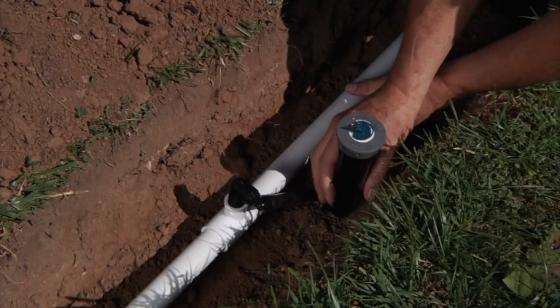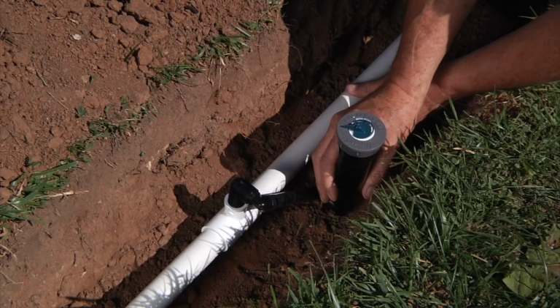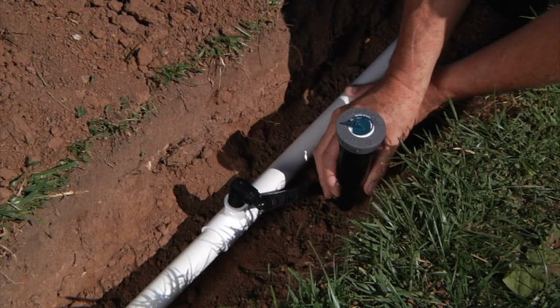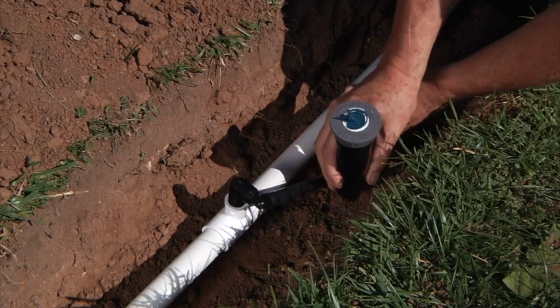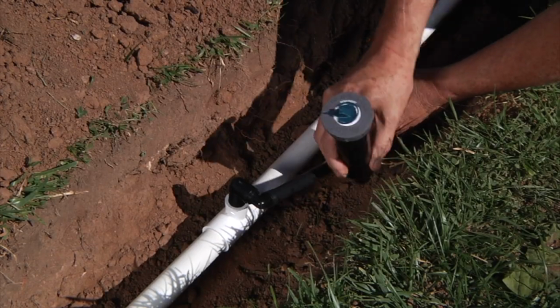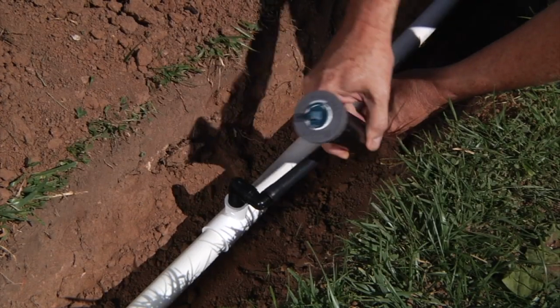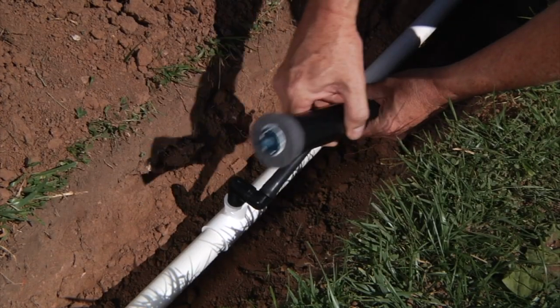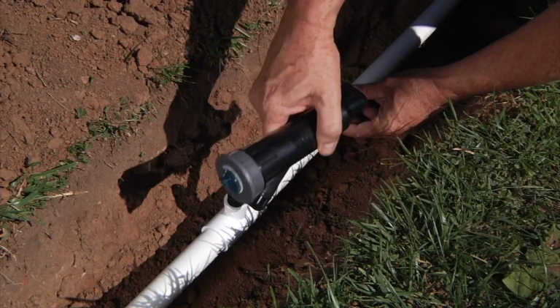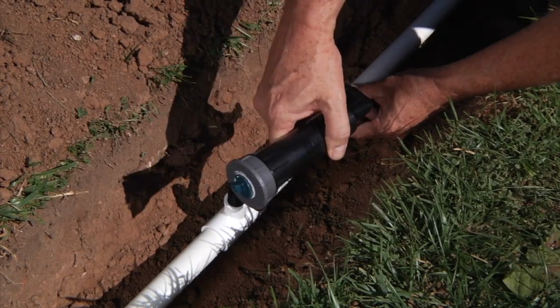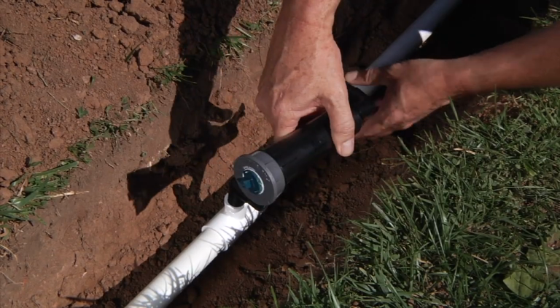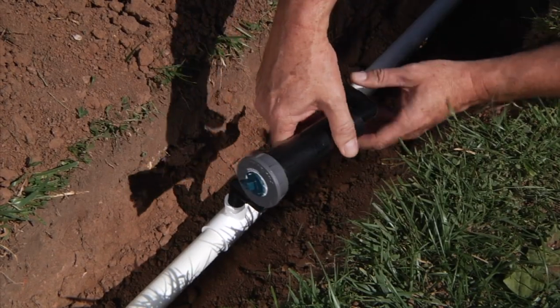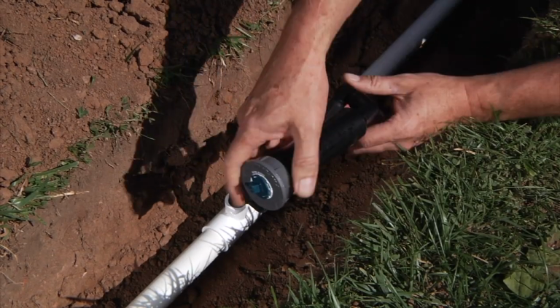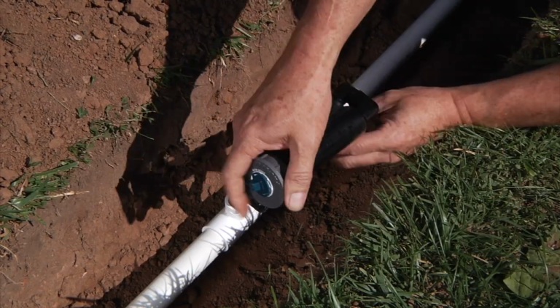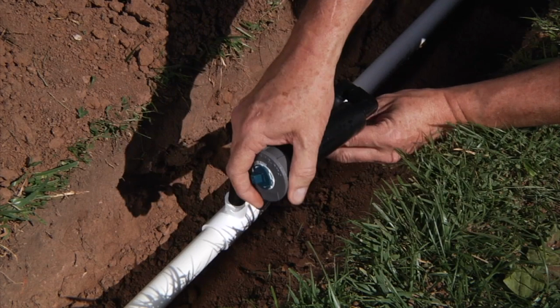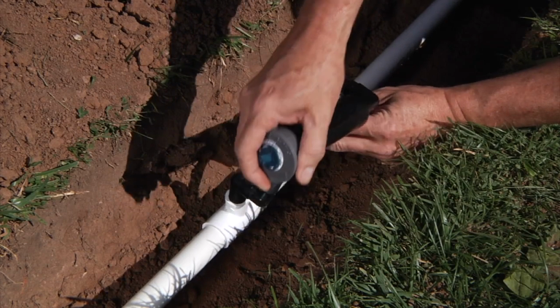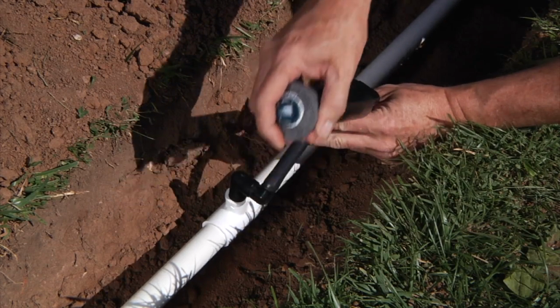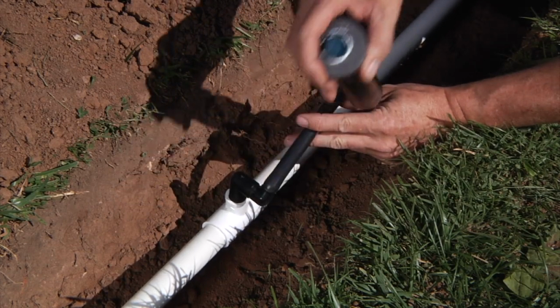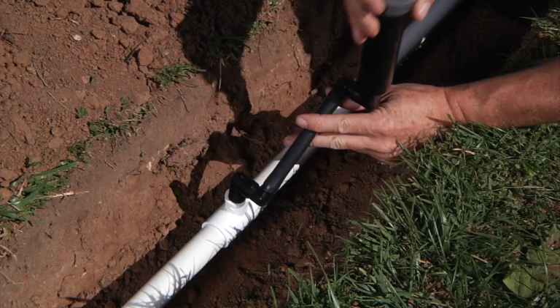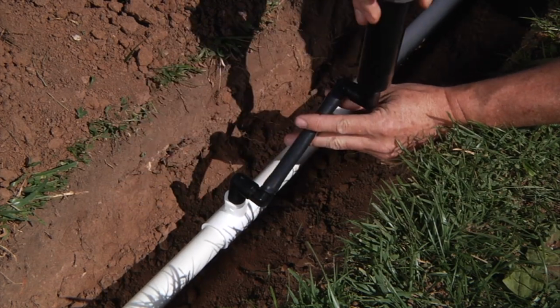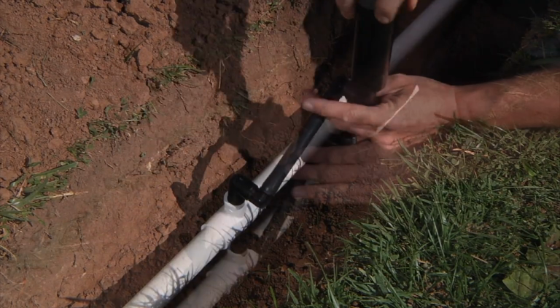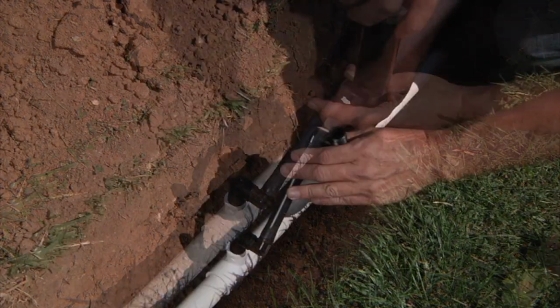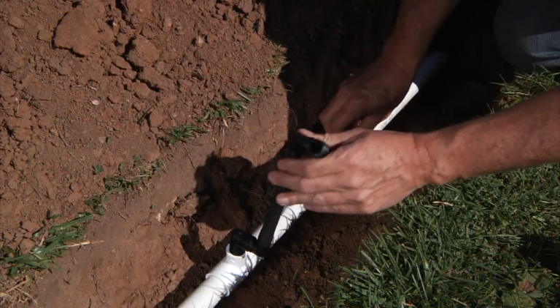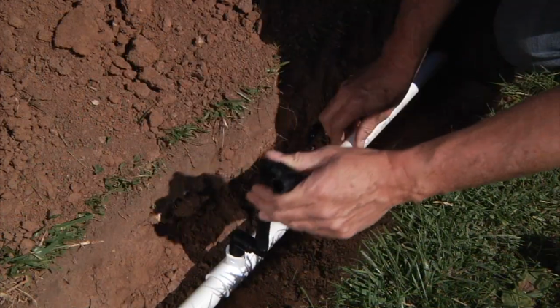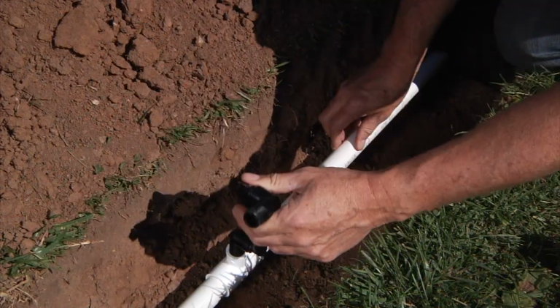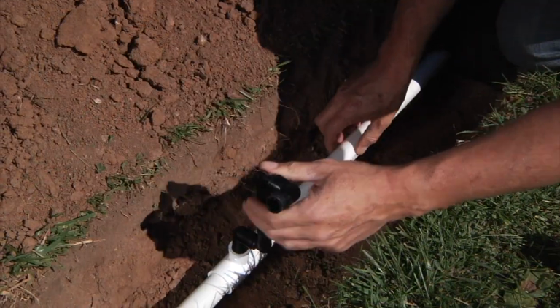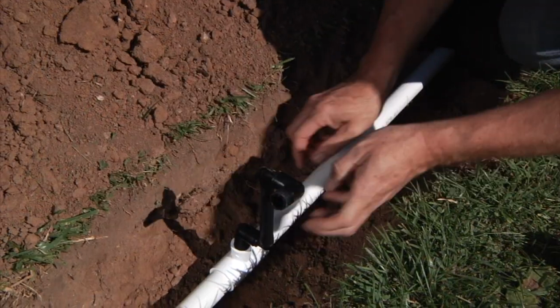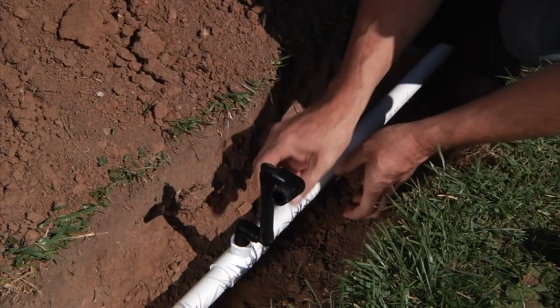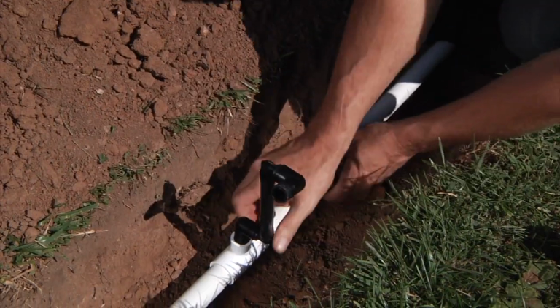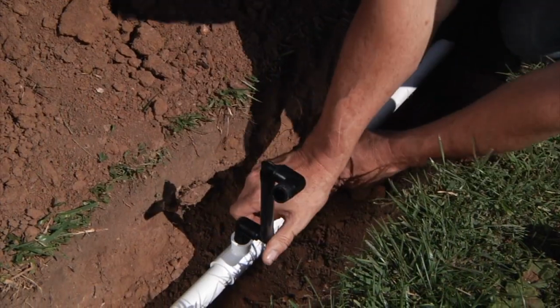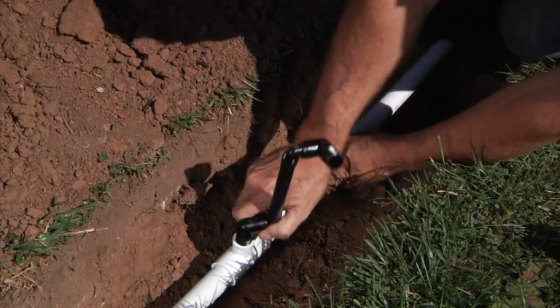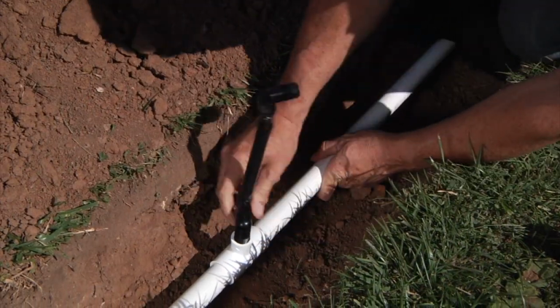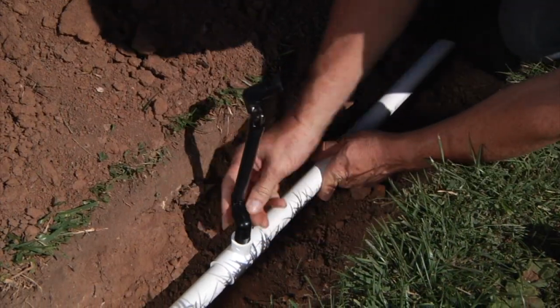The Hunter Swing Joint — another innovative solution from Hunter, the irrigation innovators.